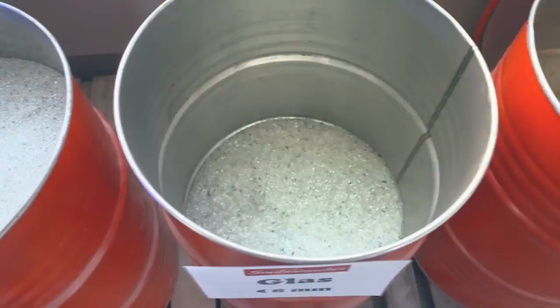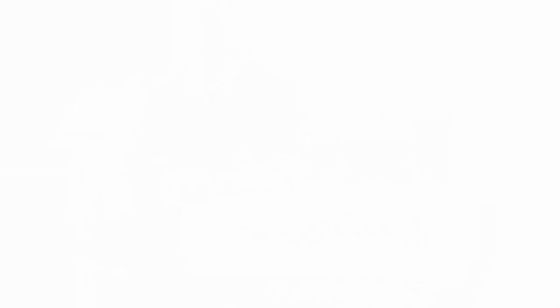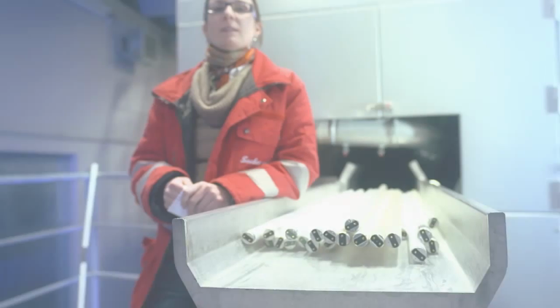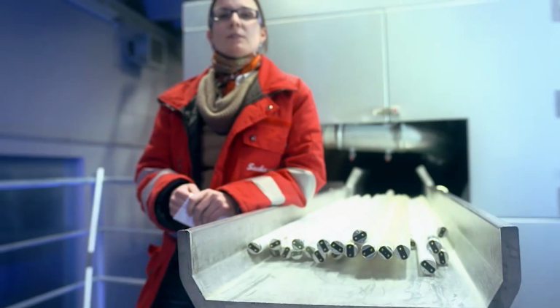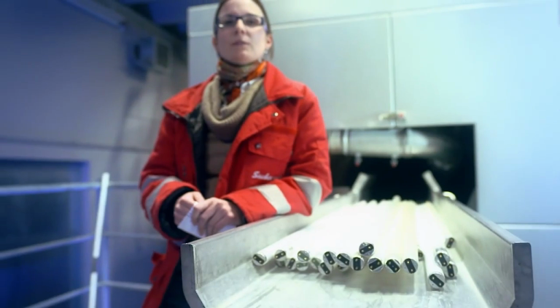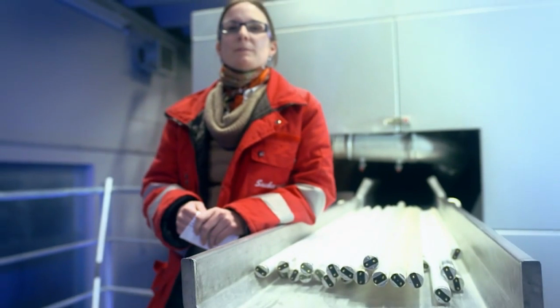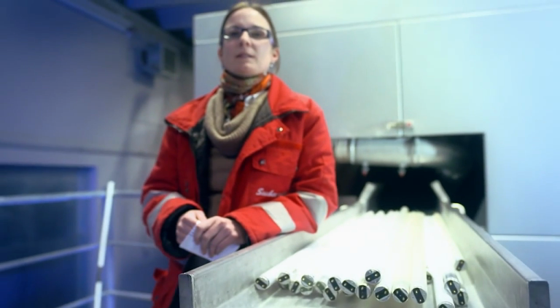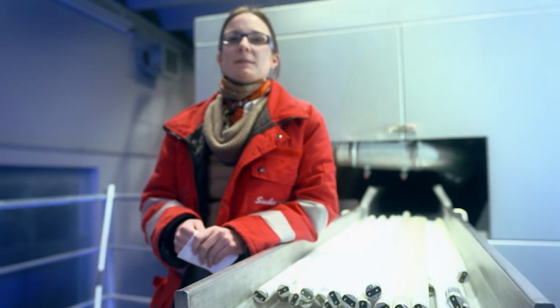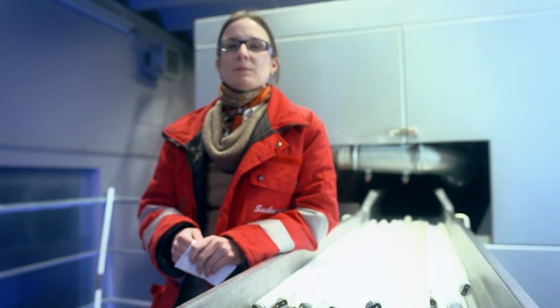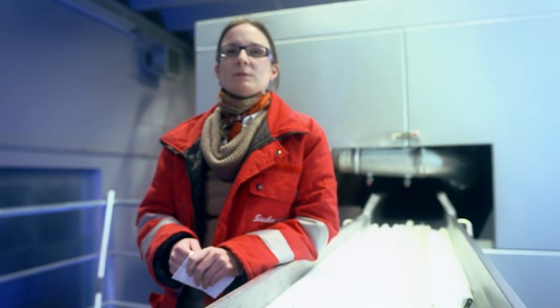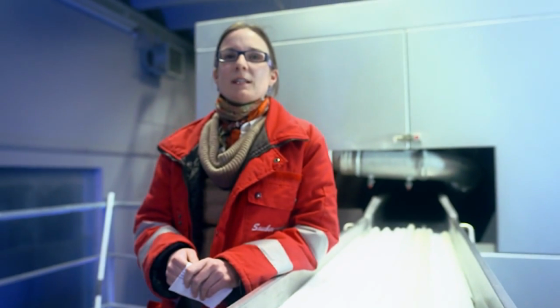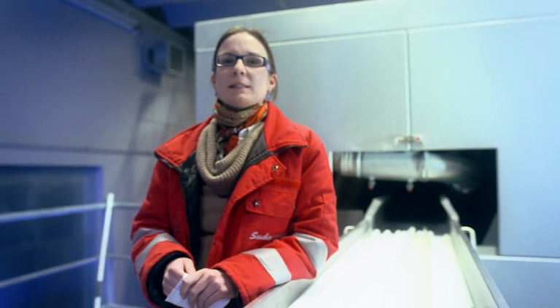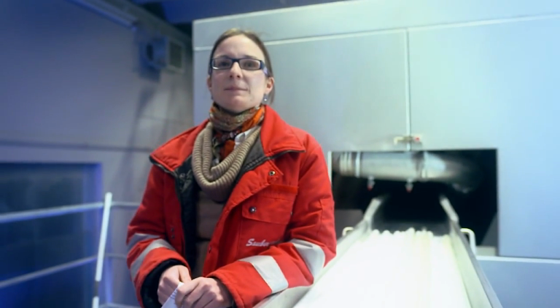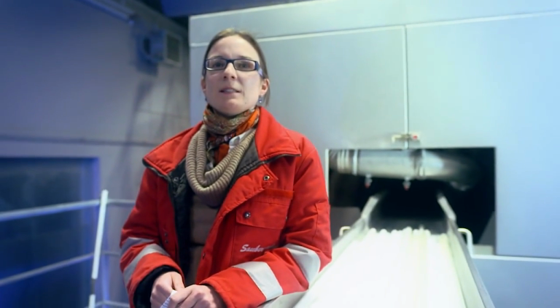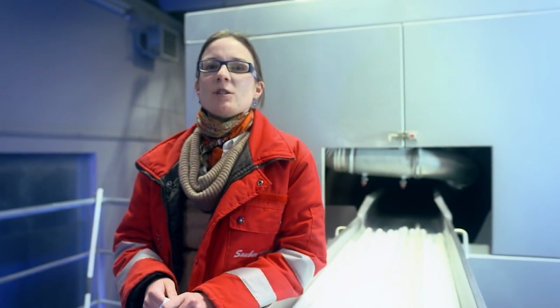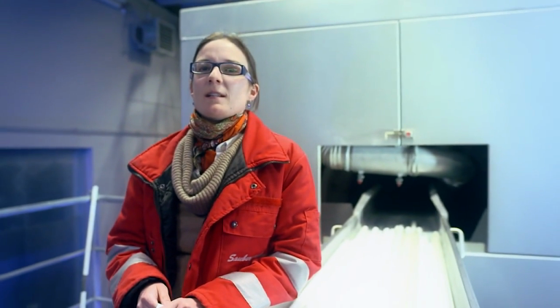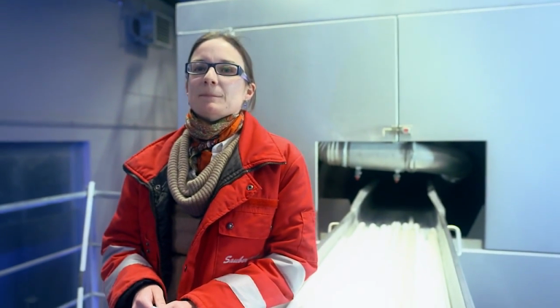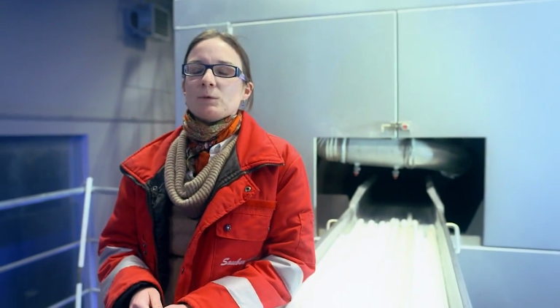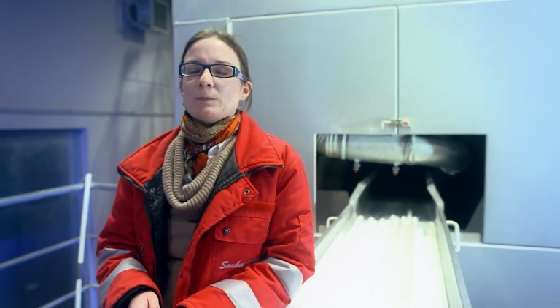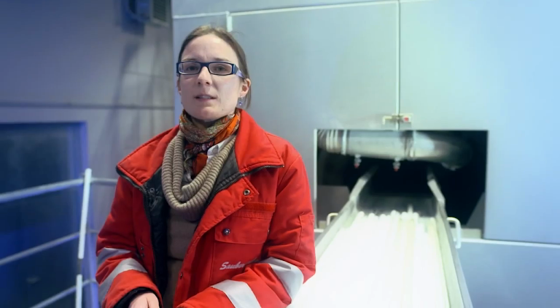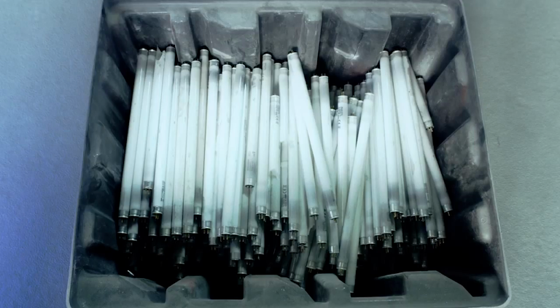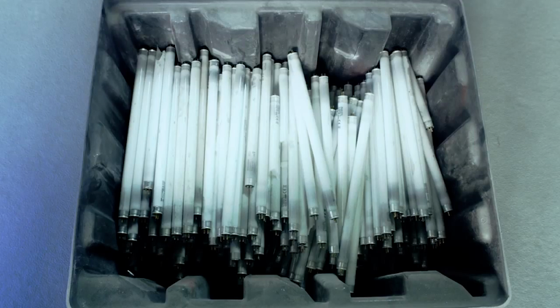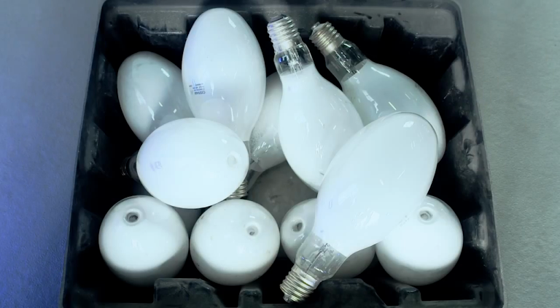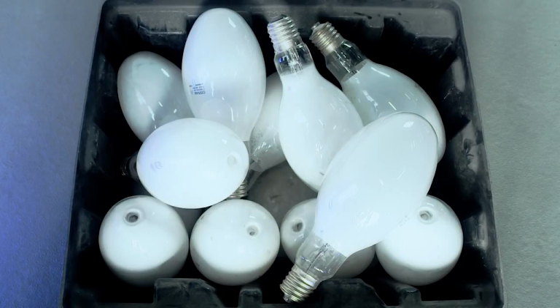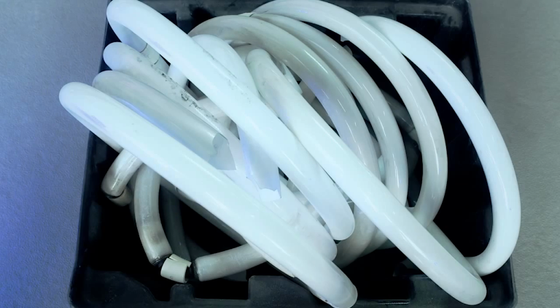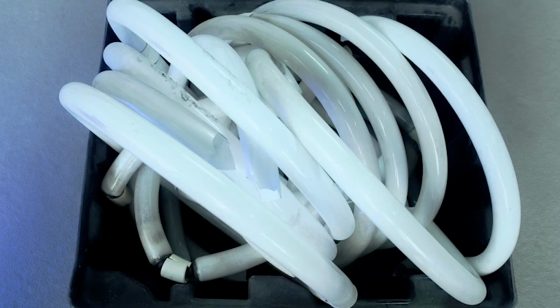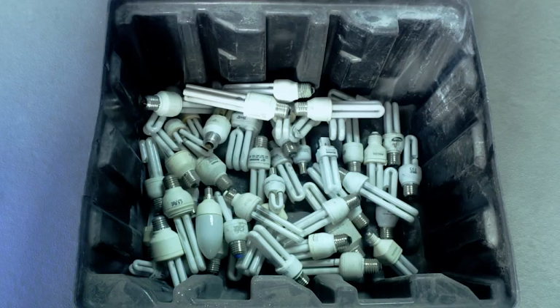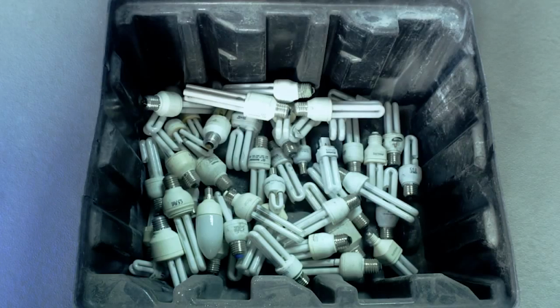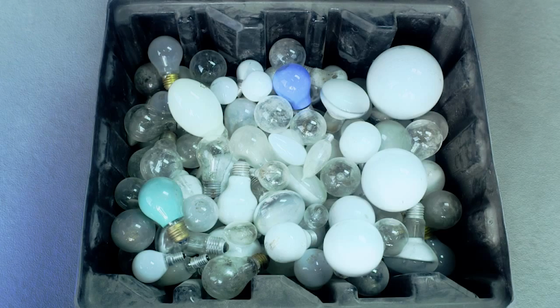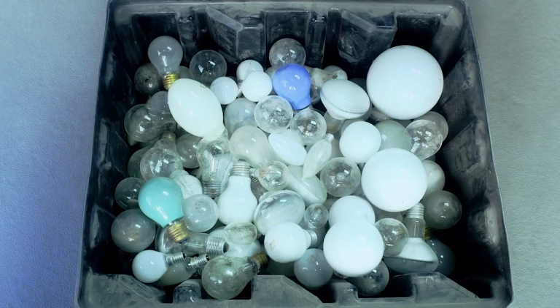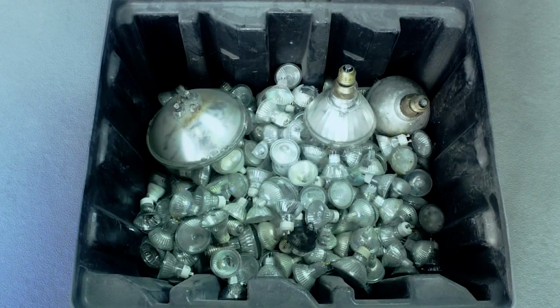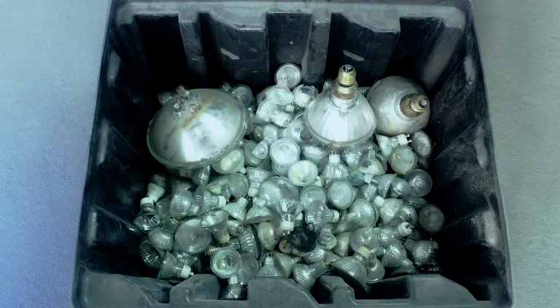The challenge for the collection of old lamps is the different types of lamps. There are over 8,000 different types of lamps in Australia.